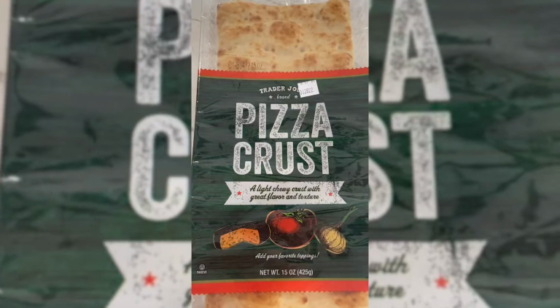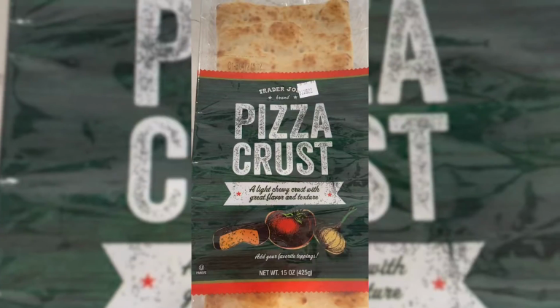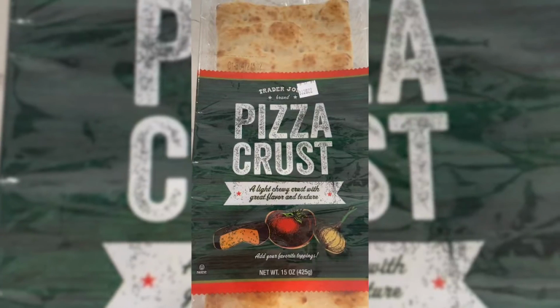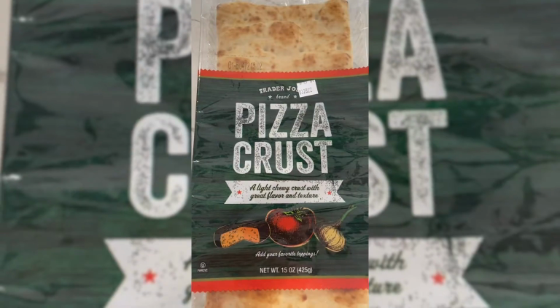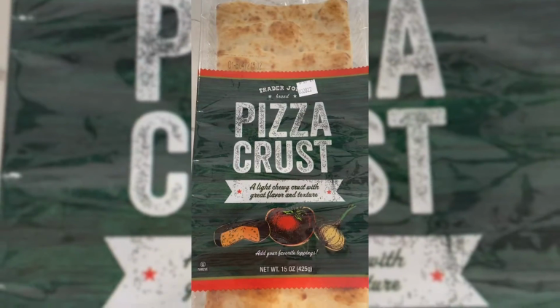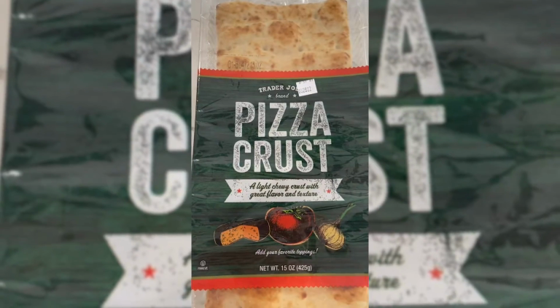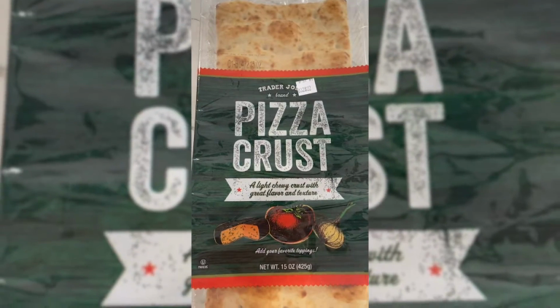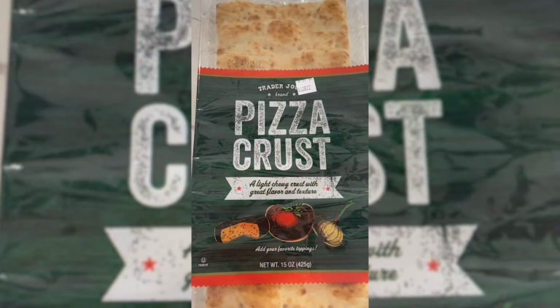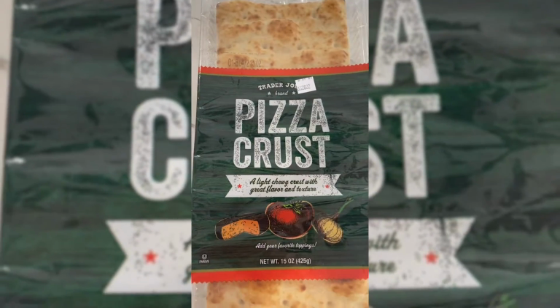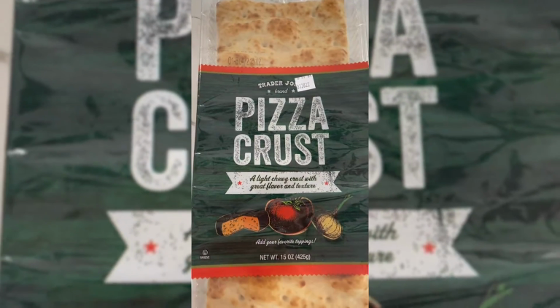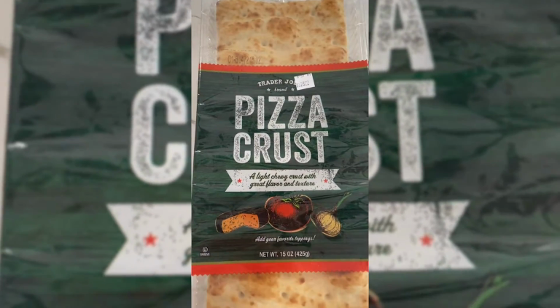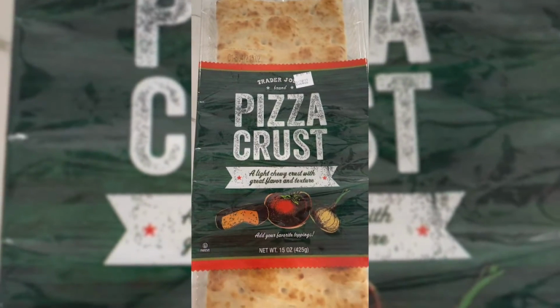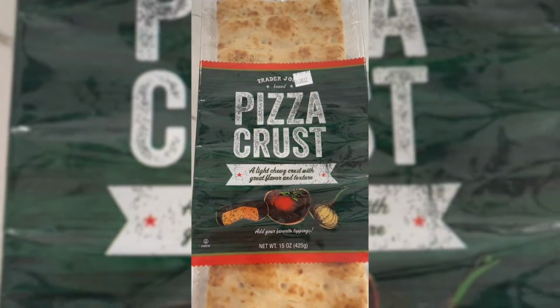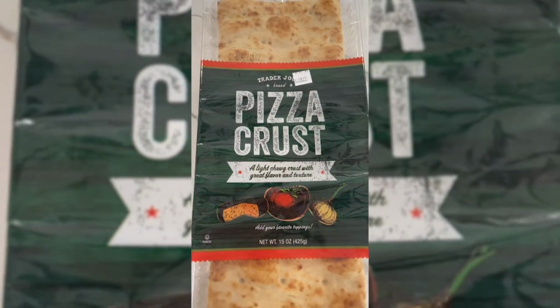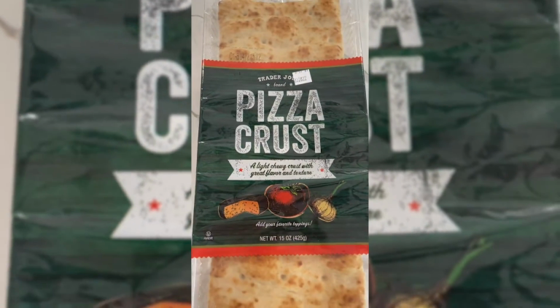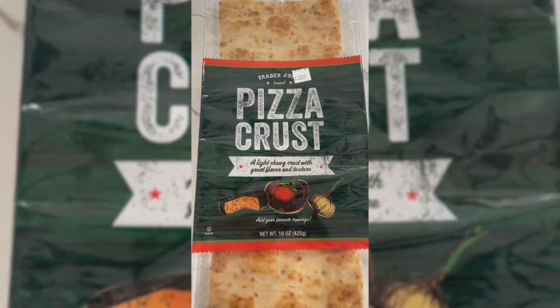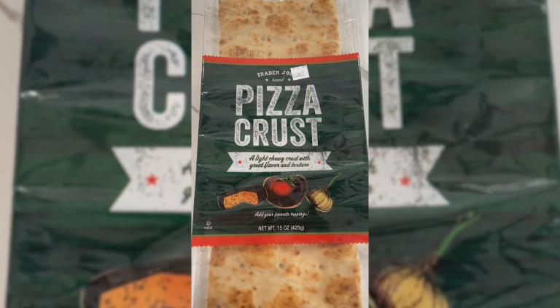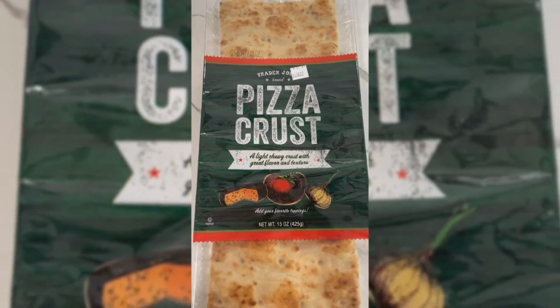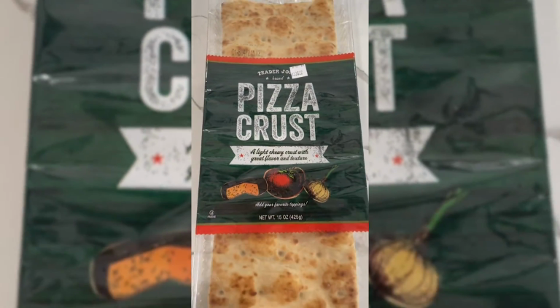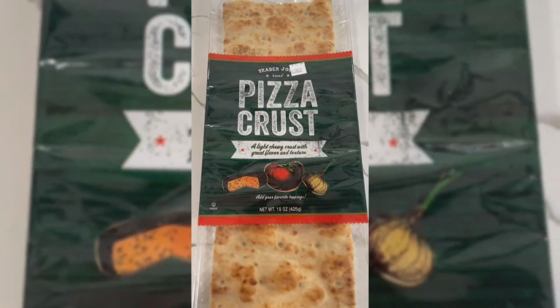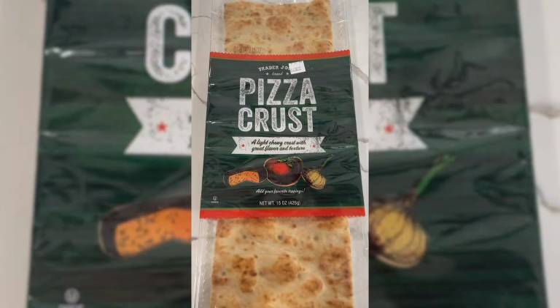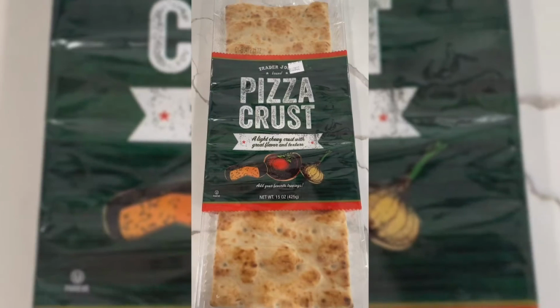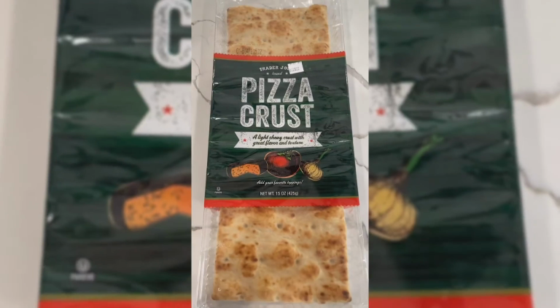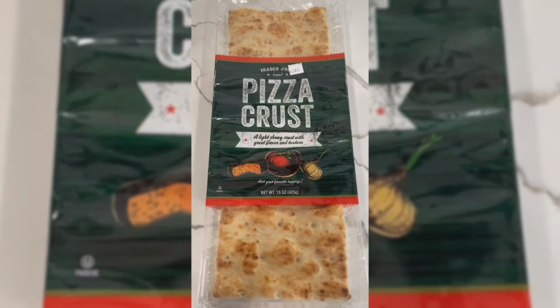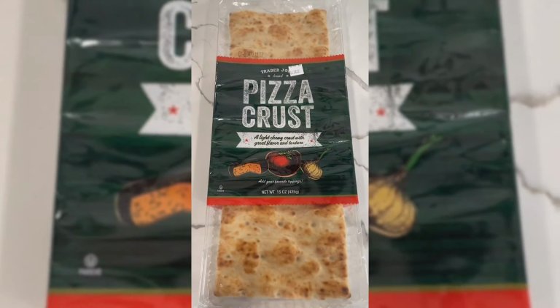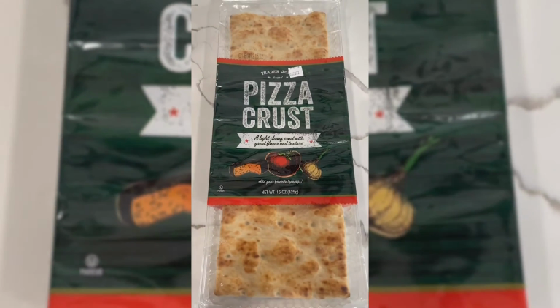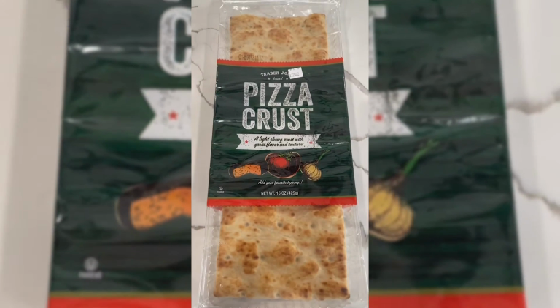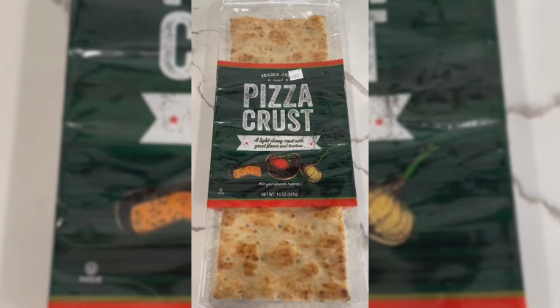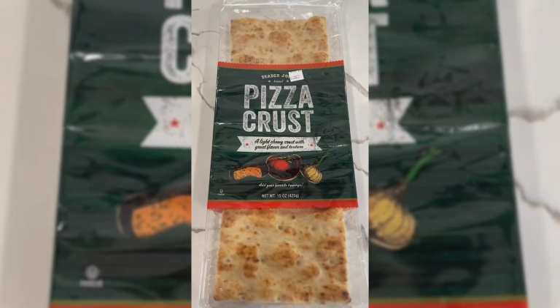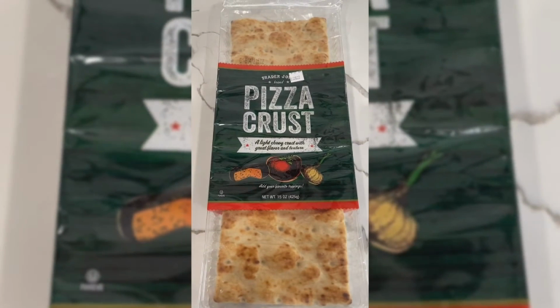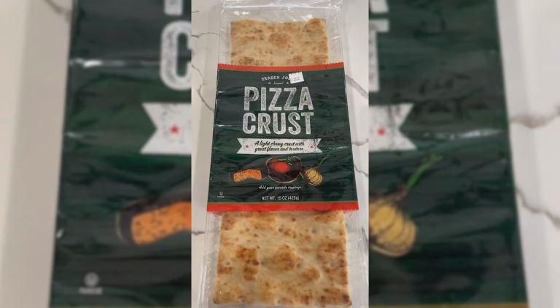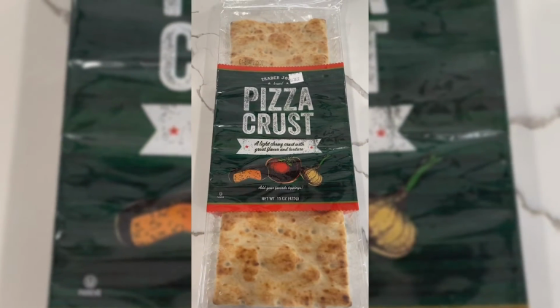This is the star of the show because it makes my life so much easier. I don't have to make dough from scratch.